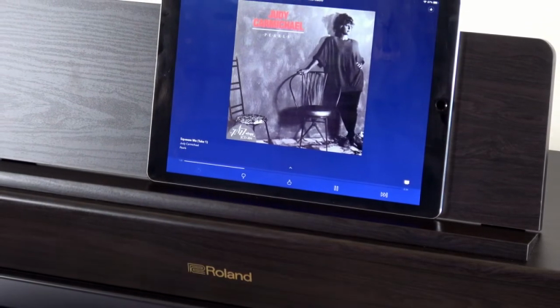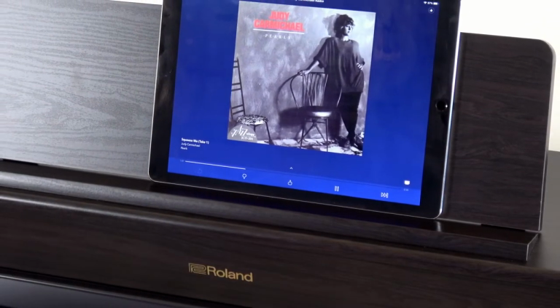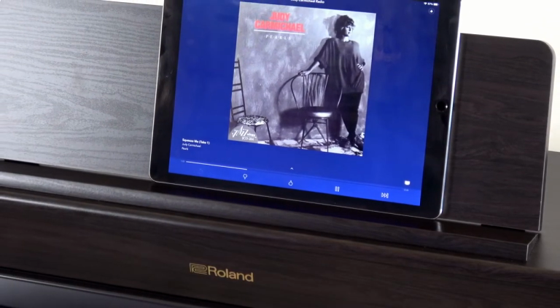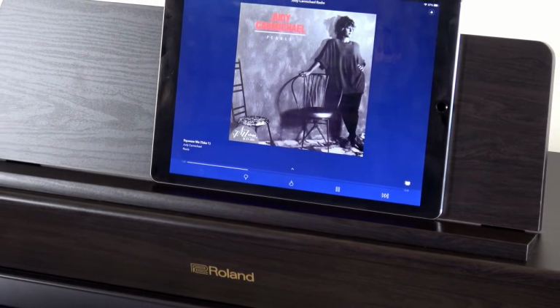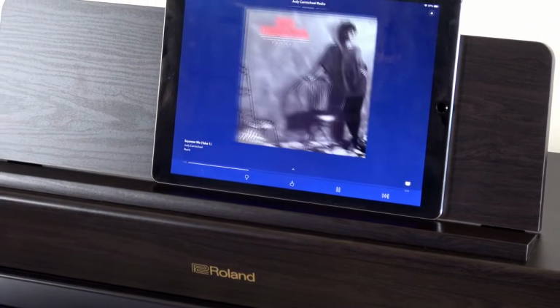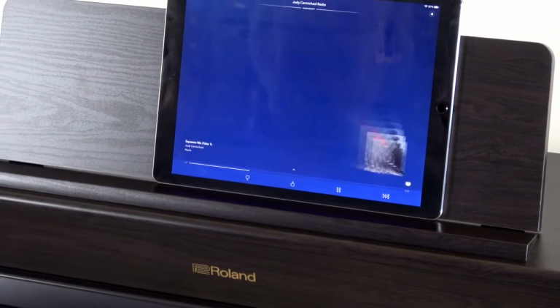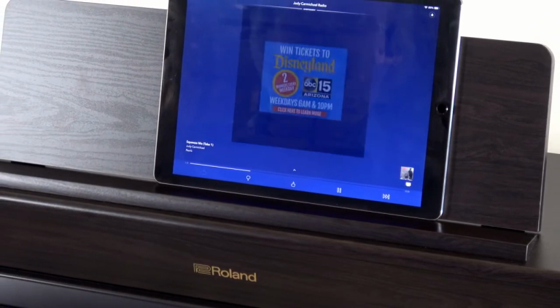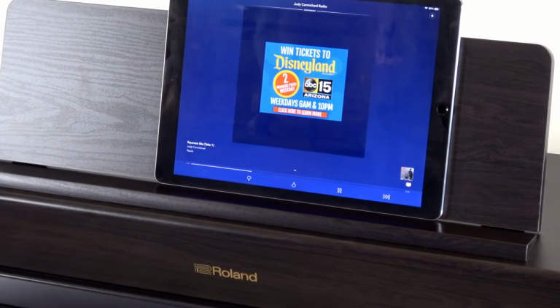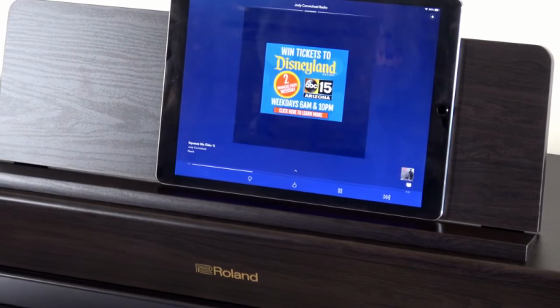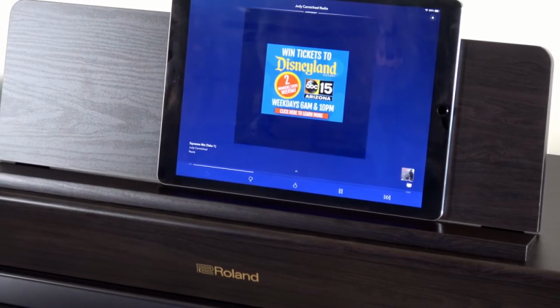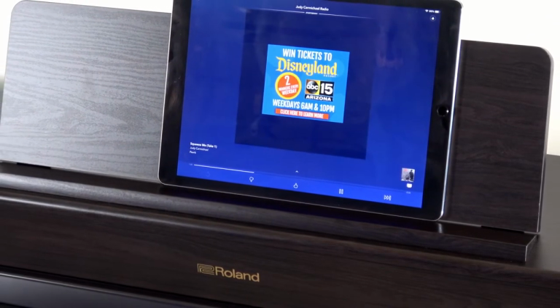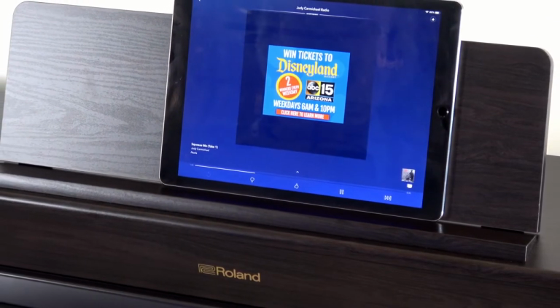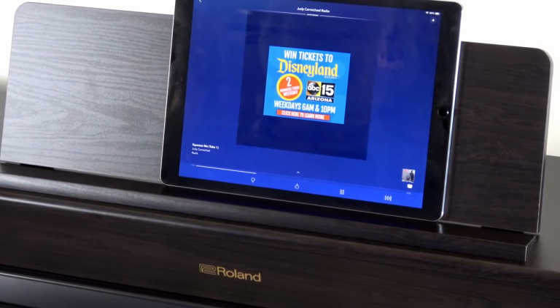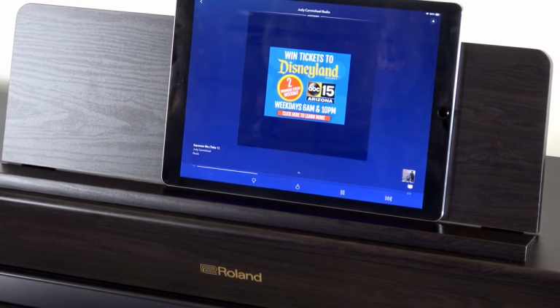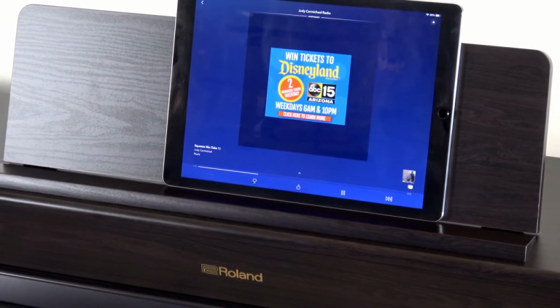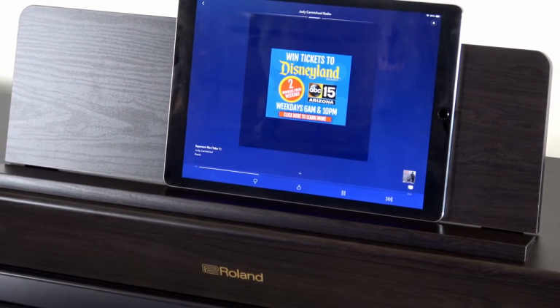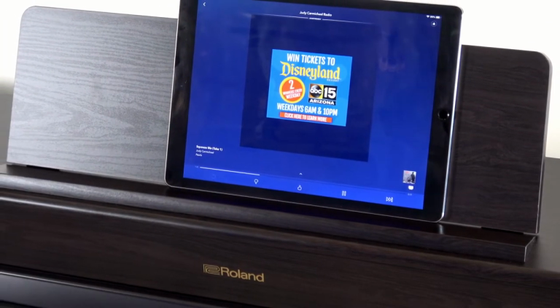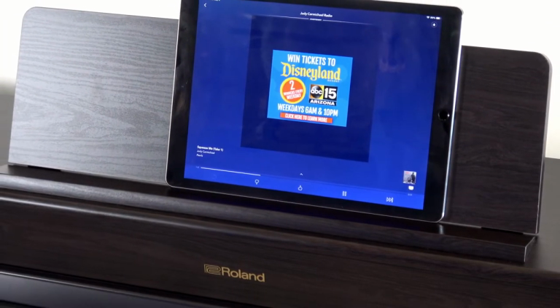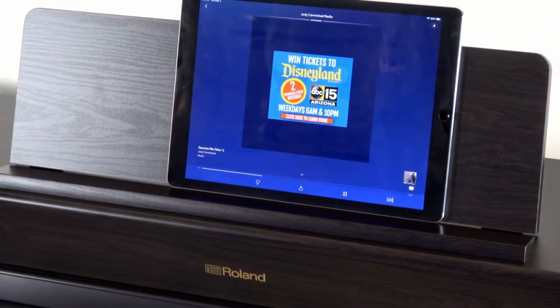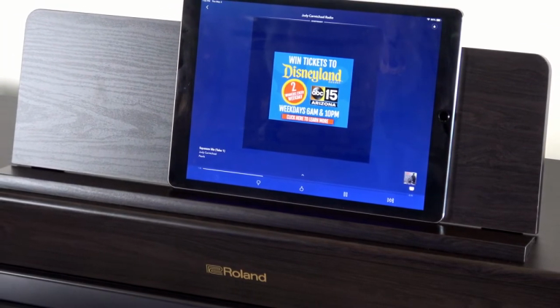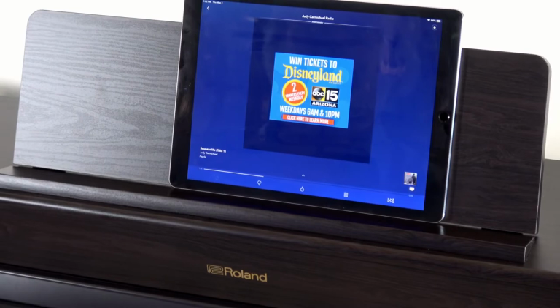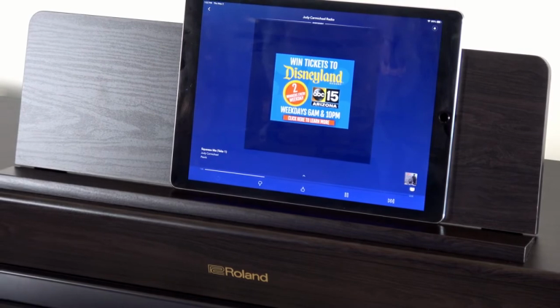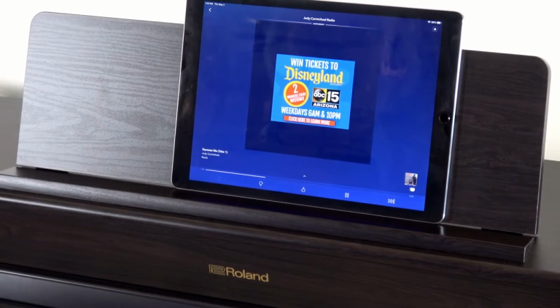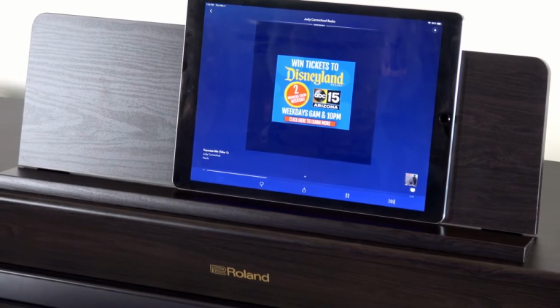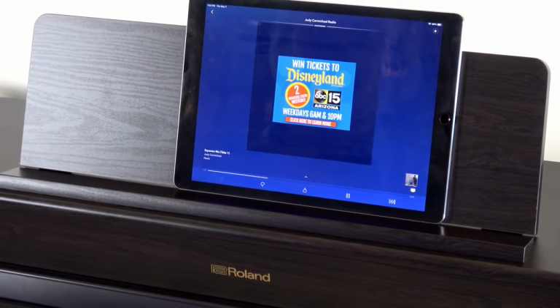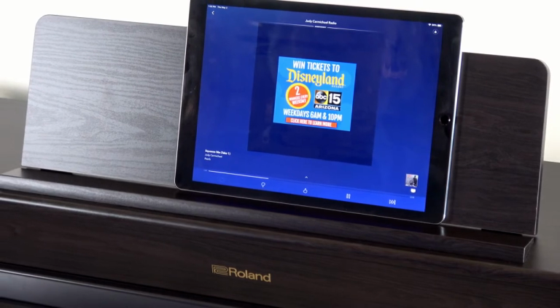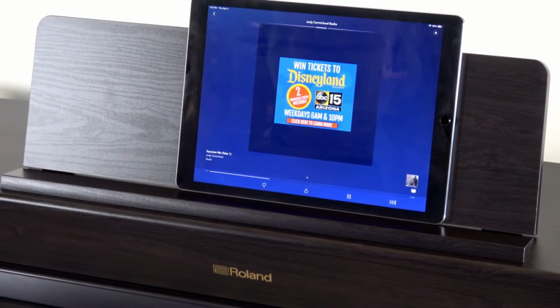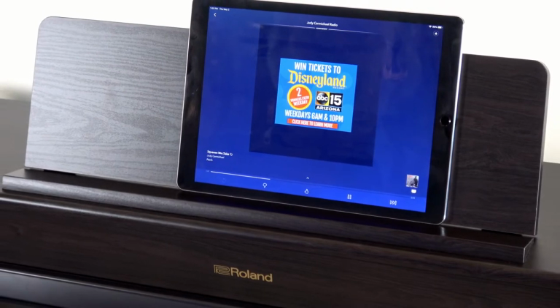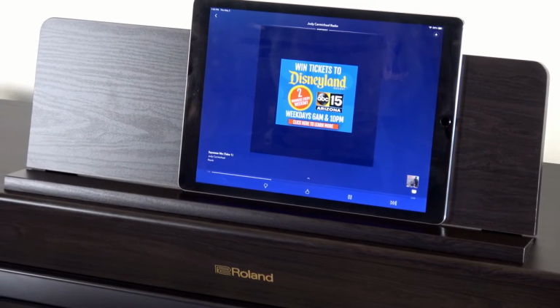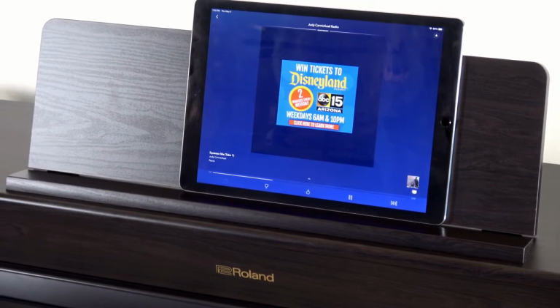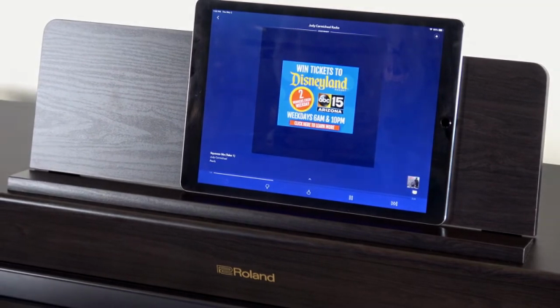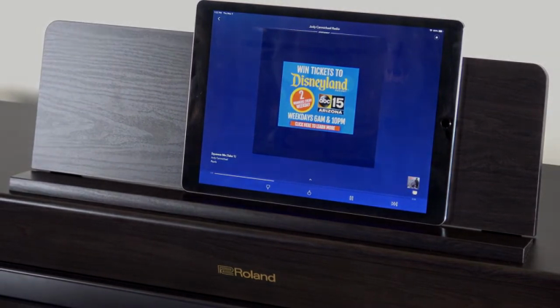In this video, we're going to unpack the important differences between these two pianos so you can determine which one is right for you.